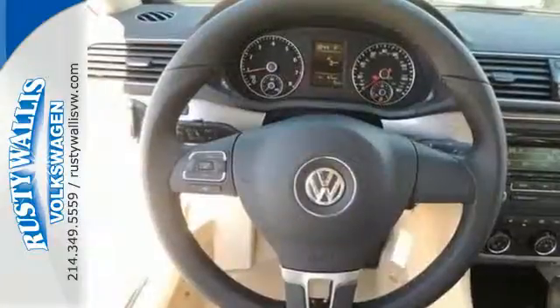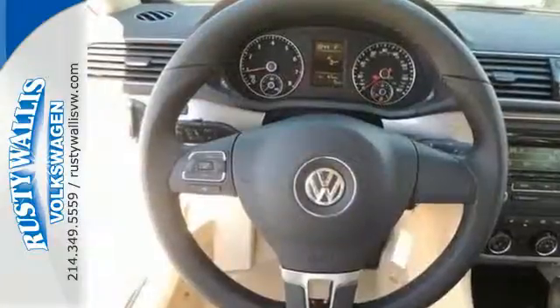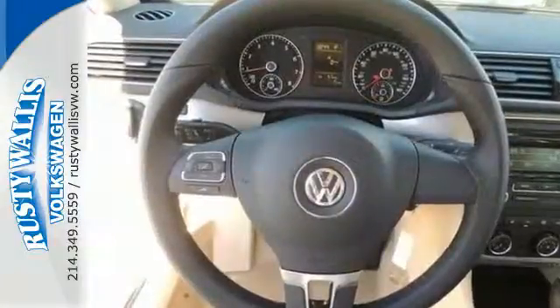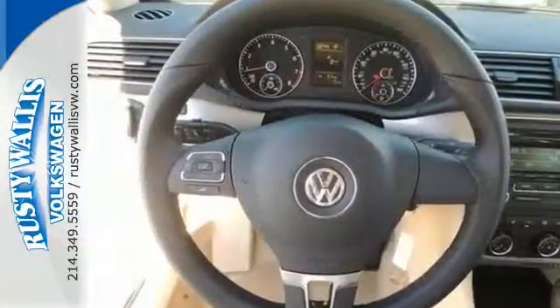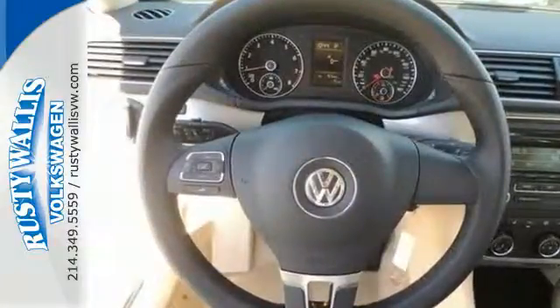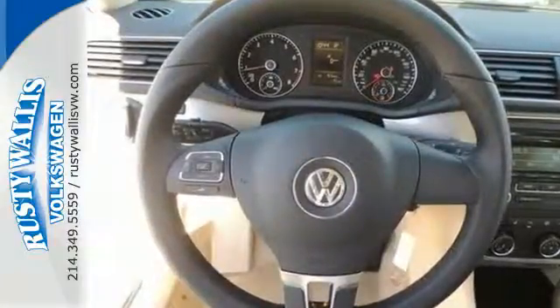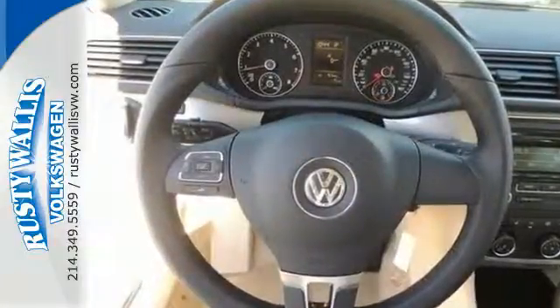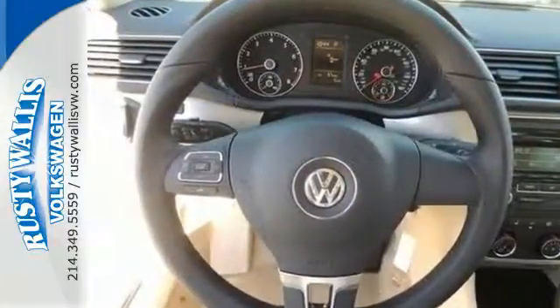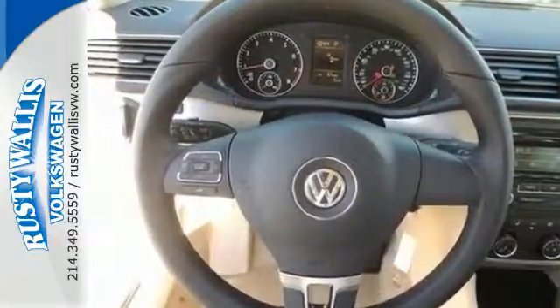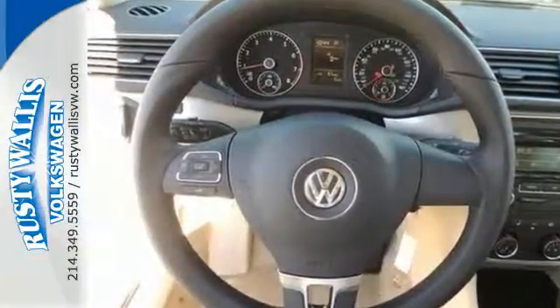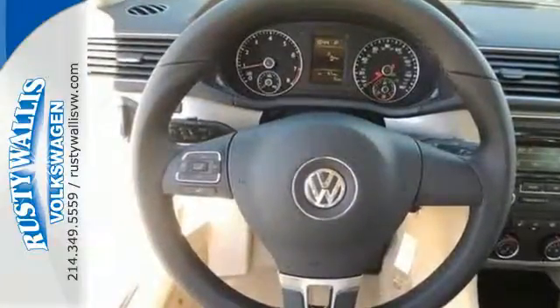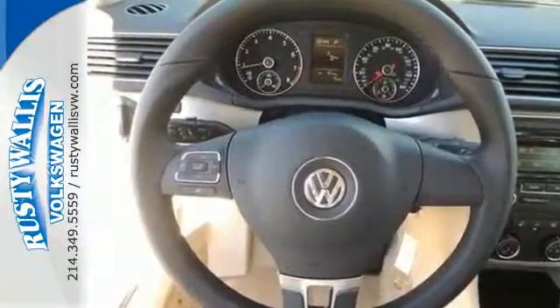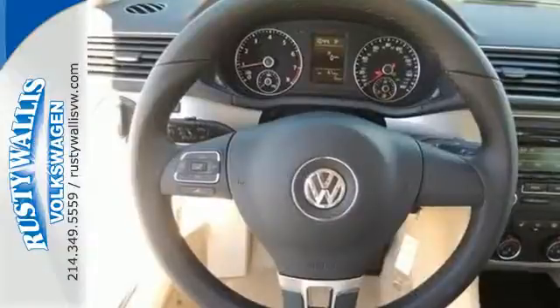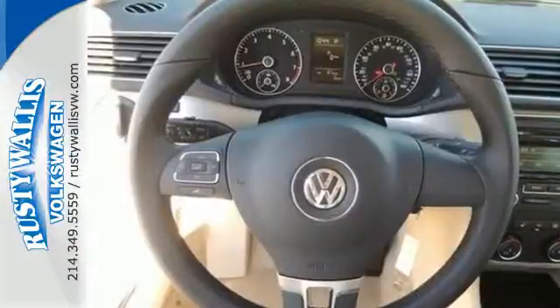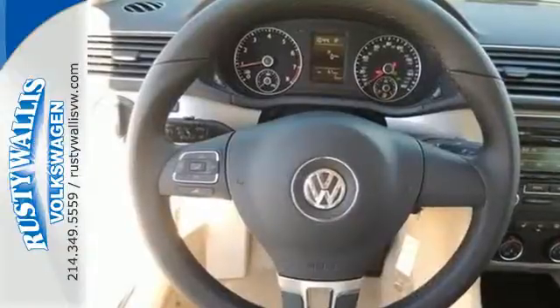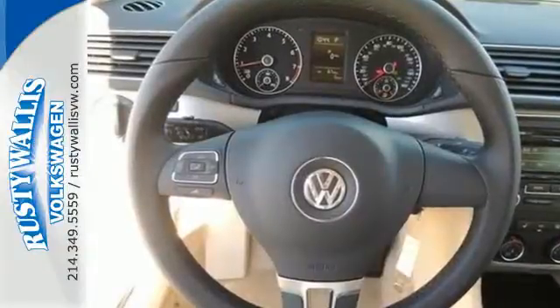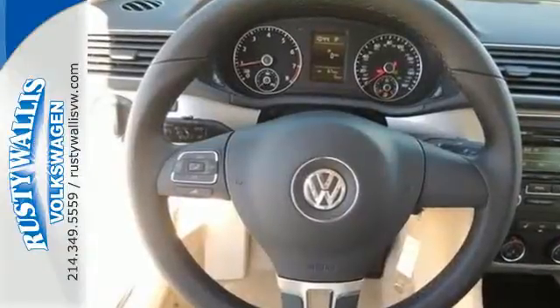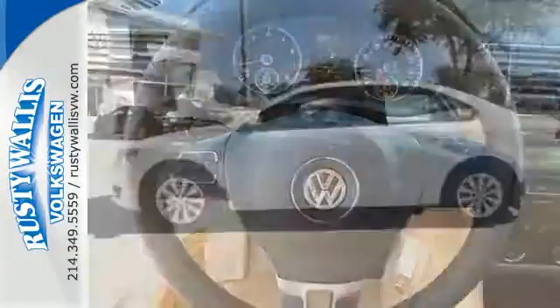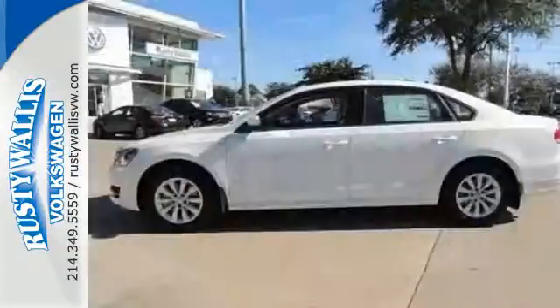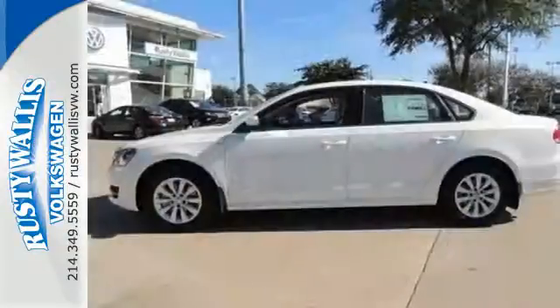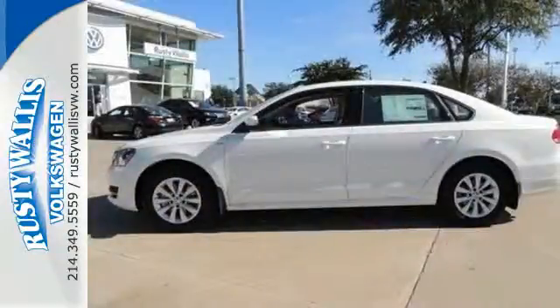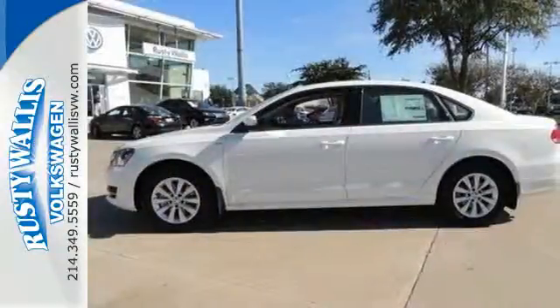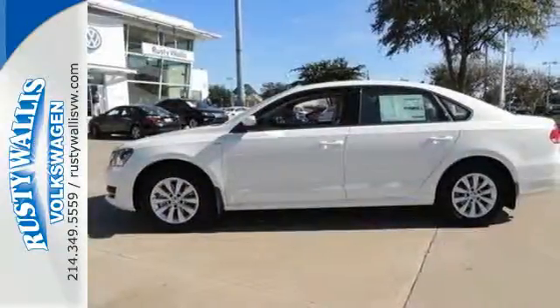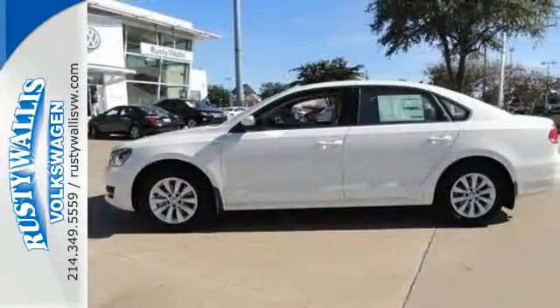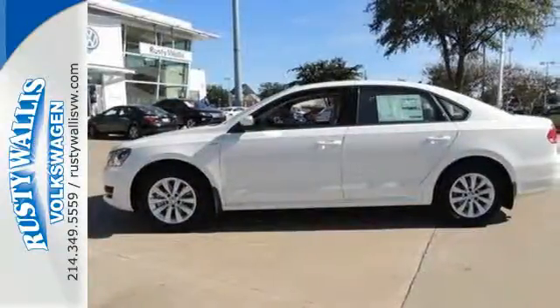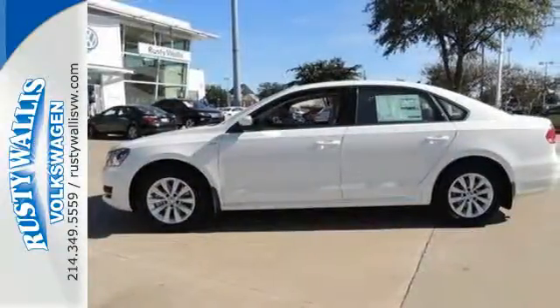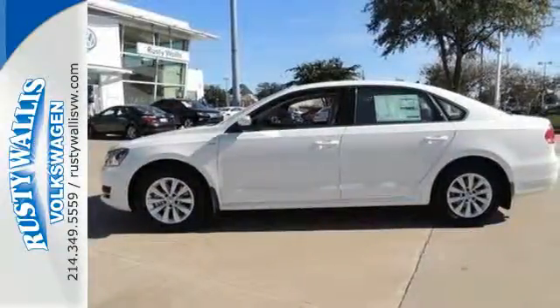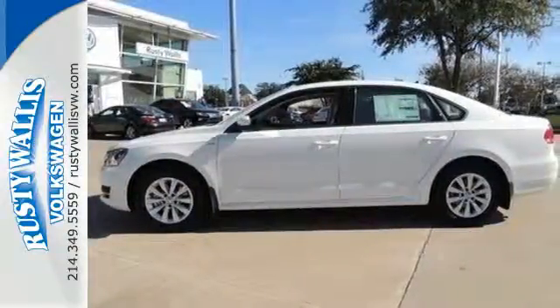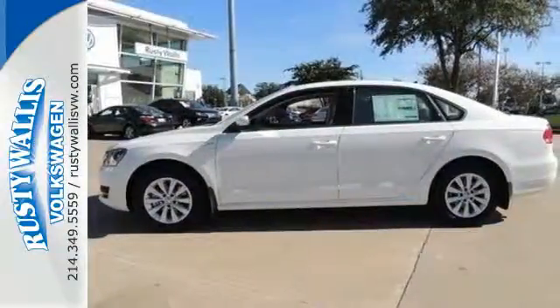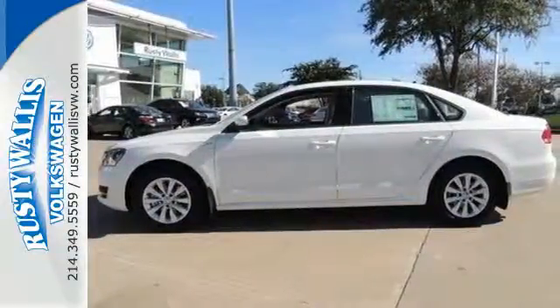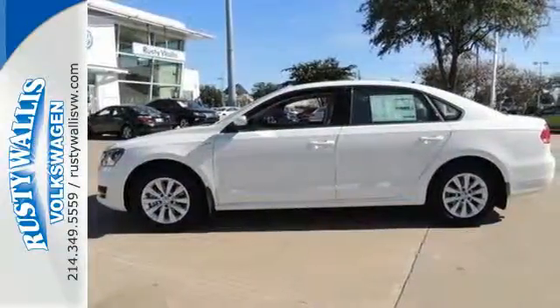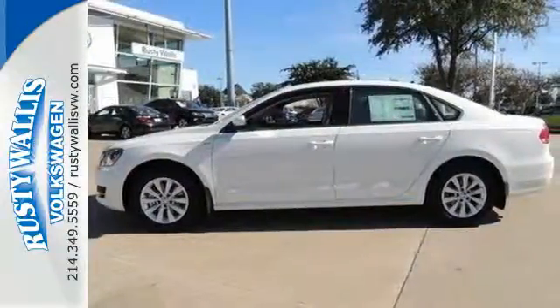It is also augmented with keyless entry and Bluetooth with audio streaming. Come see this Passat today.